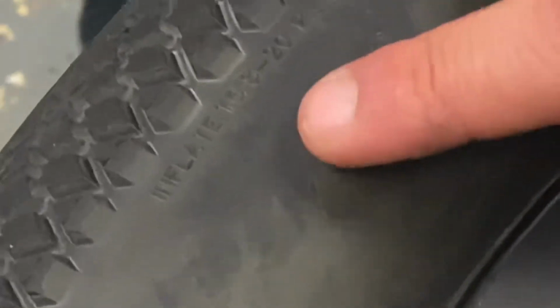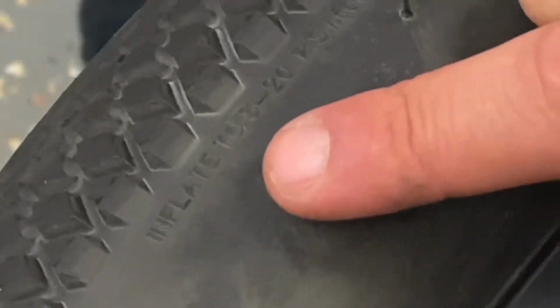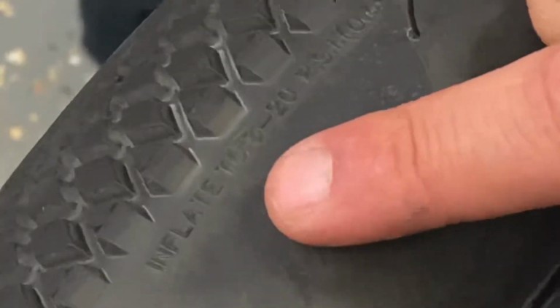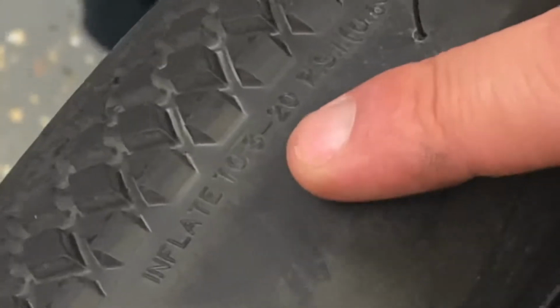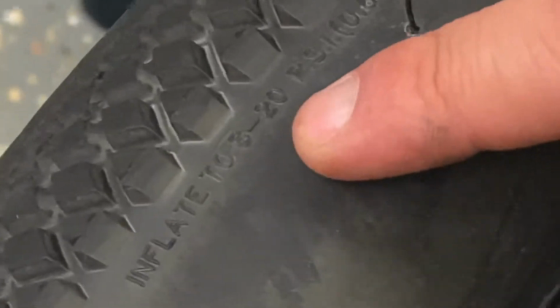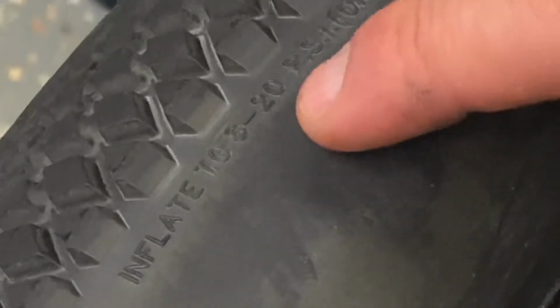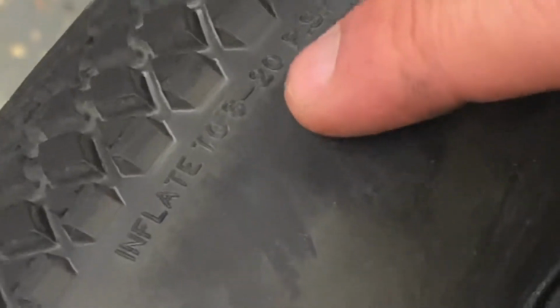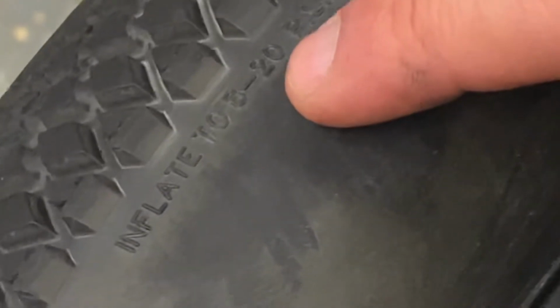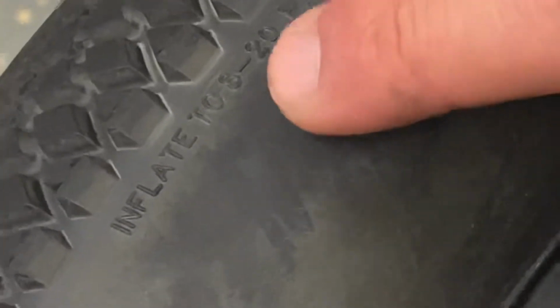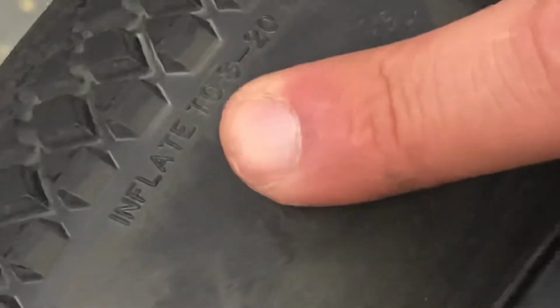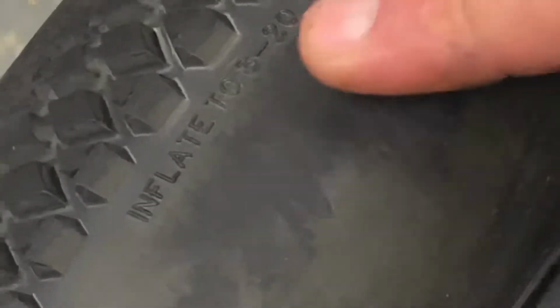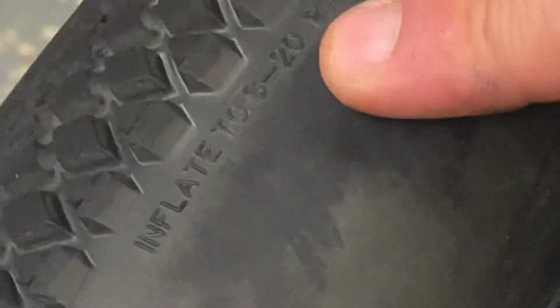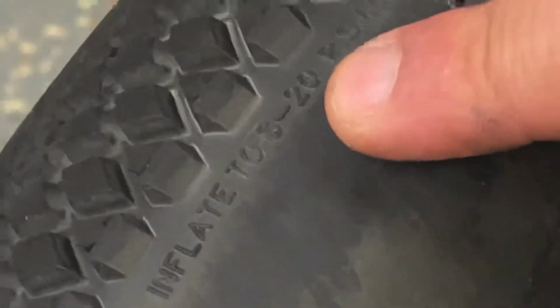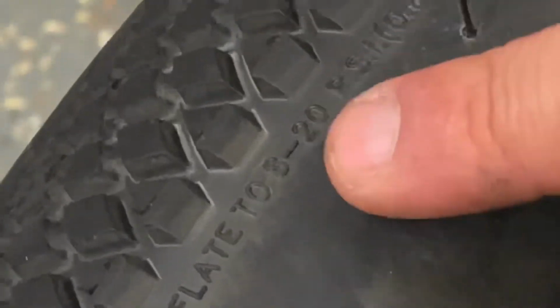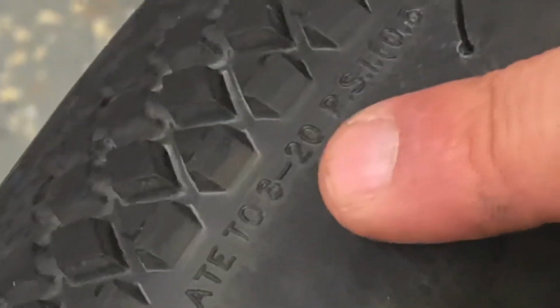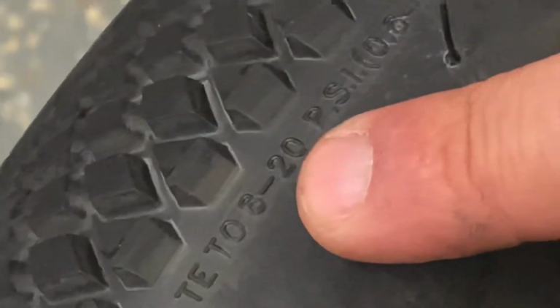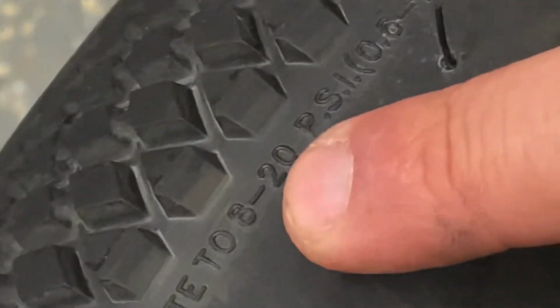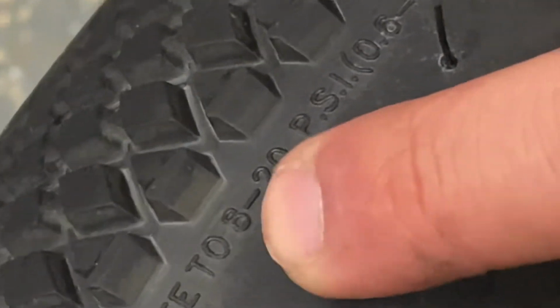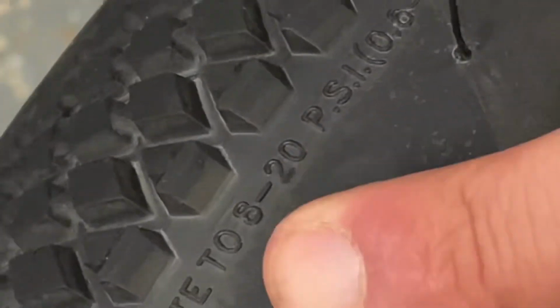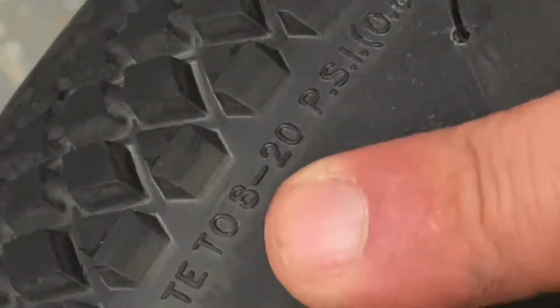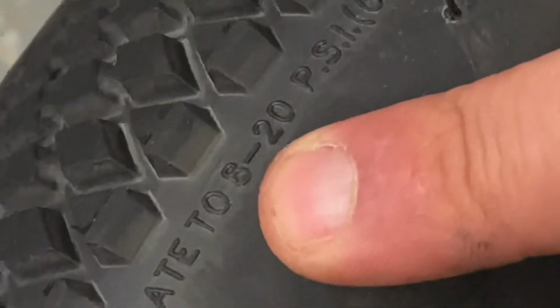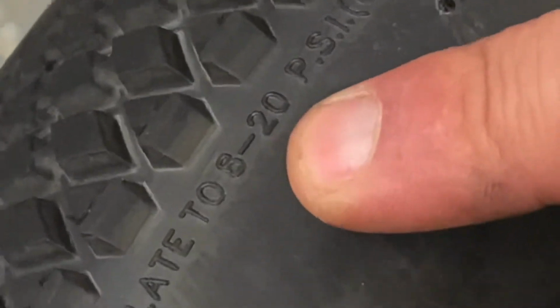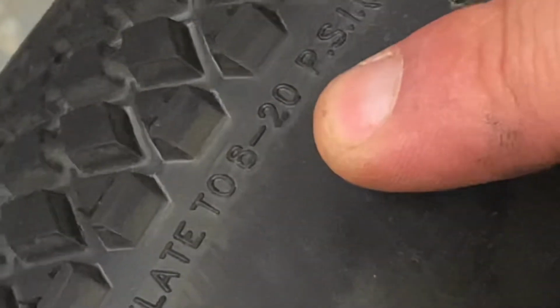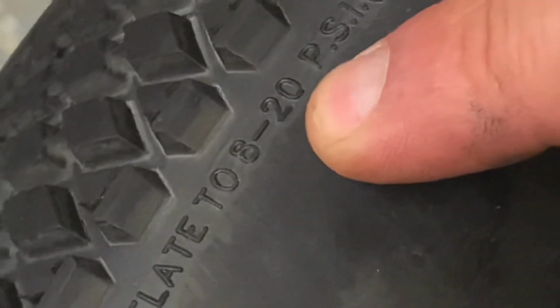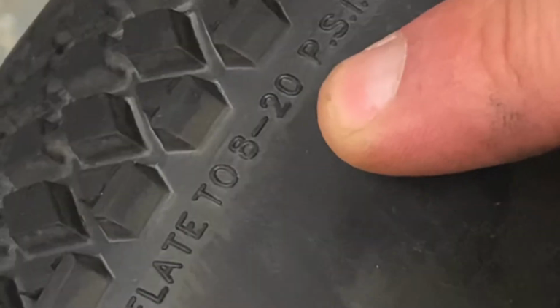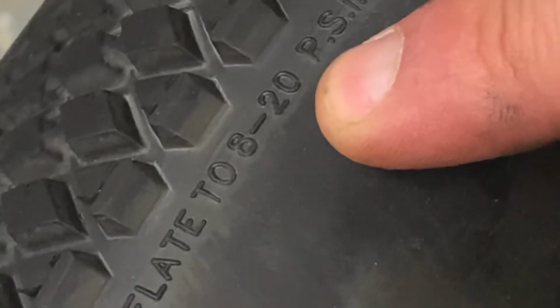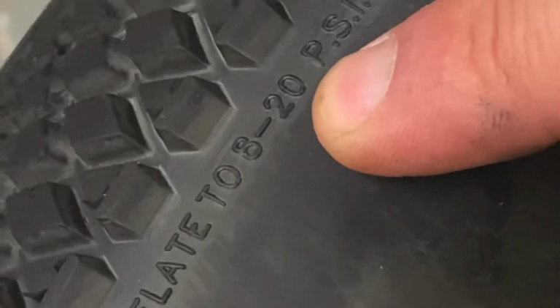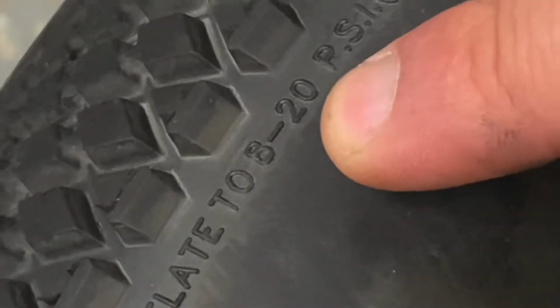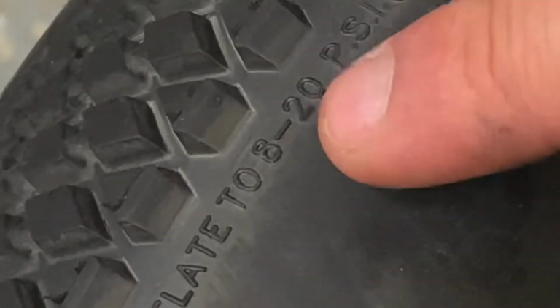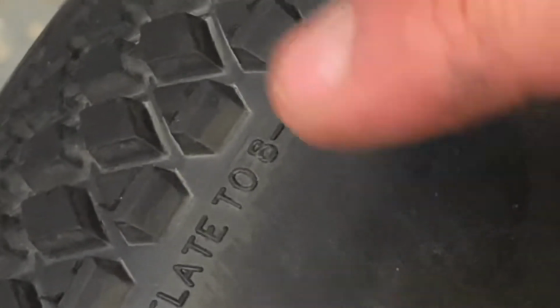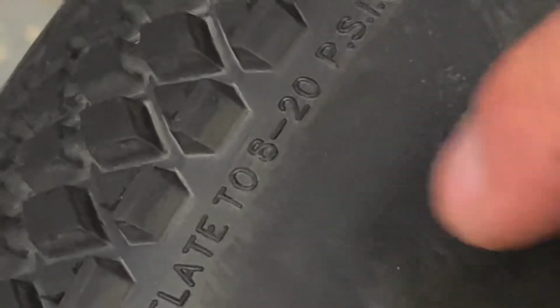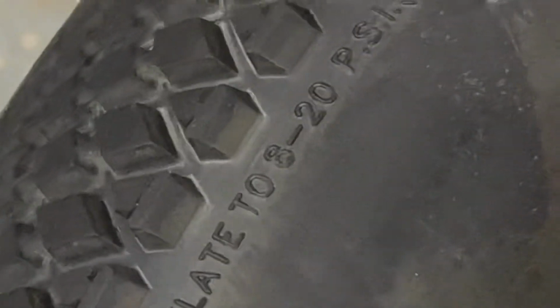One thing you're going to want to check is that most tires will almost always have their PSI limit printed on them. This one is 8 to 20 PSI, and we brought it up to 20.